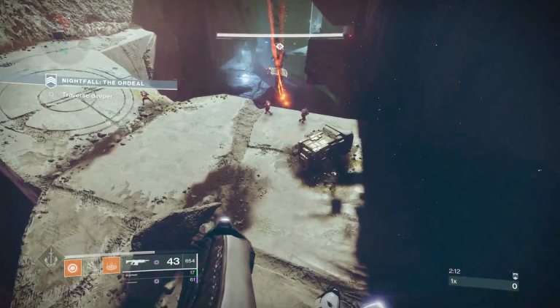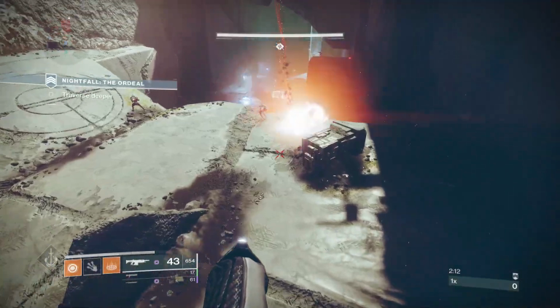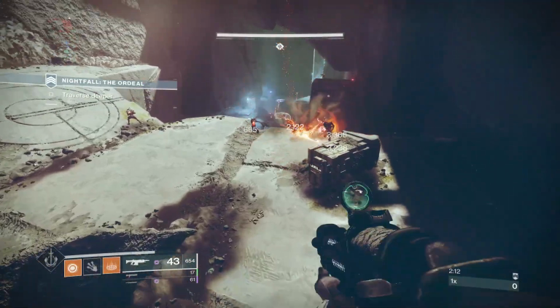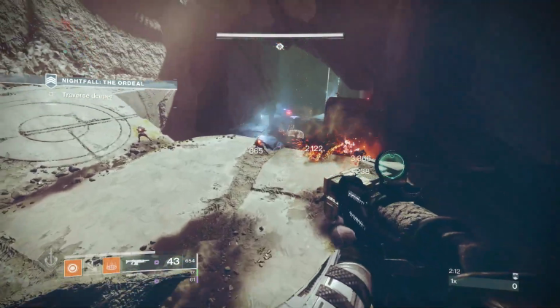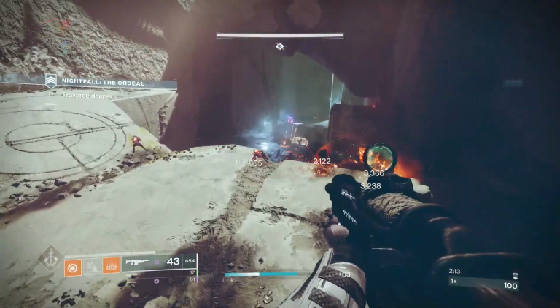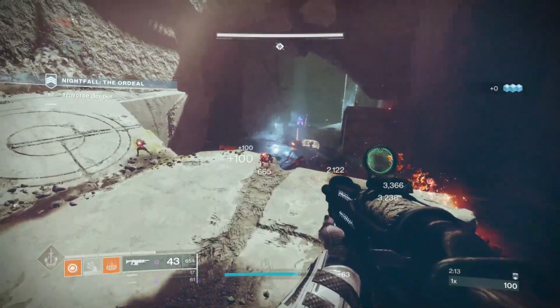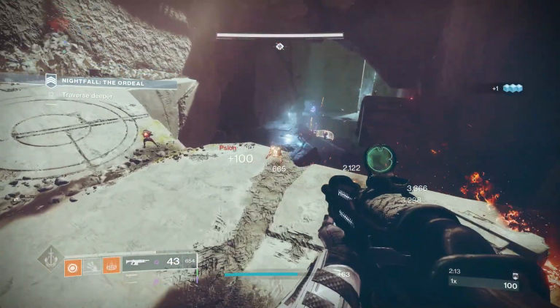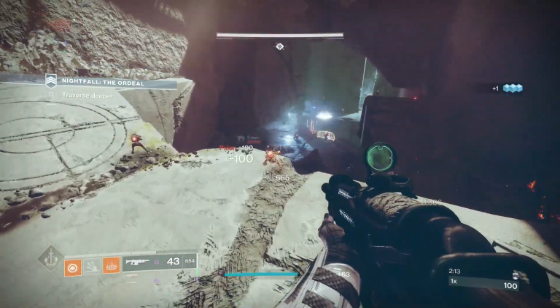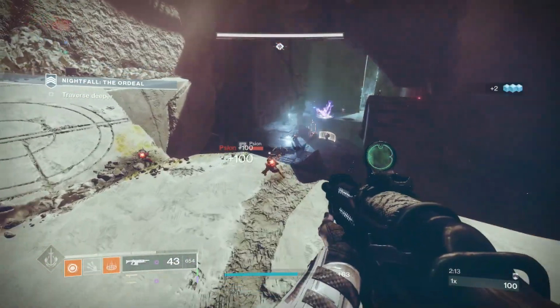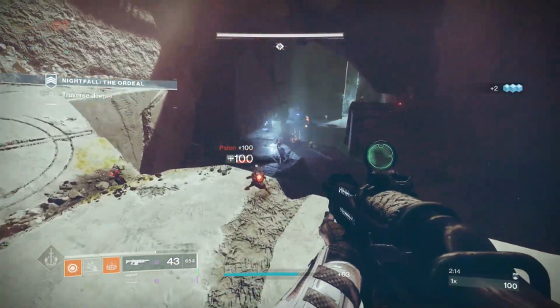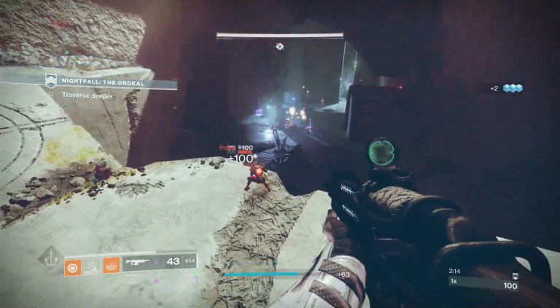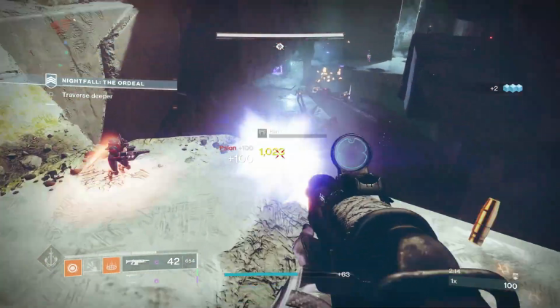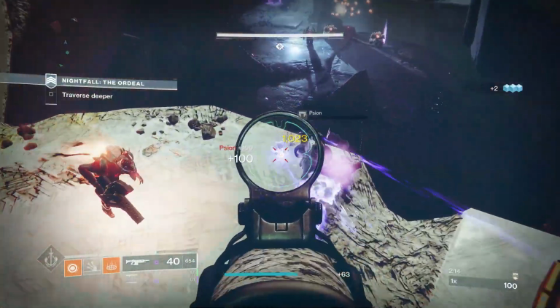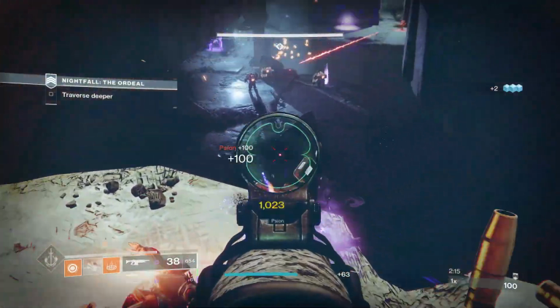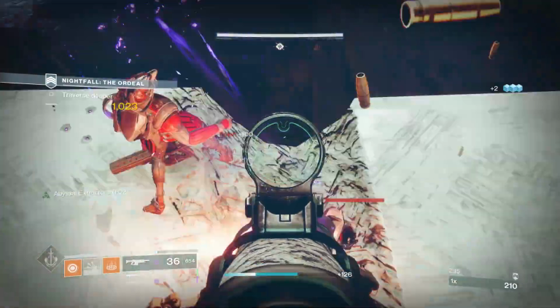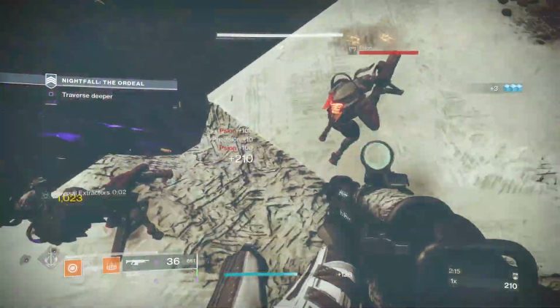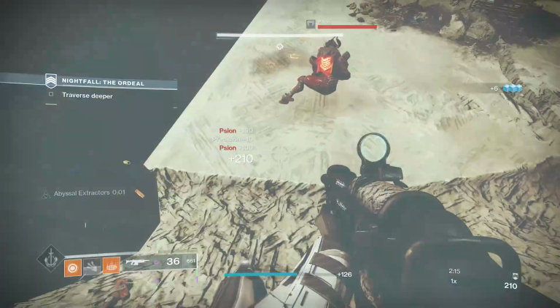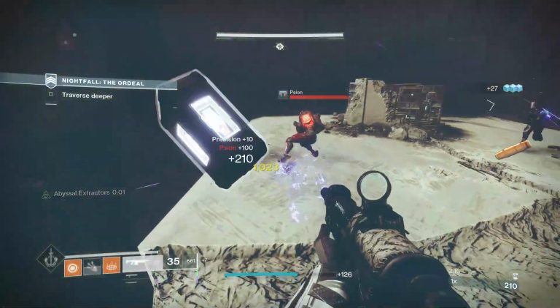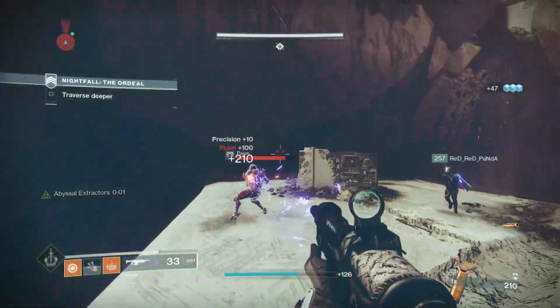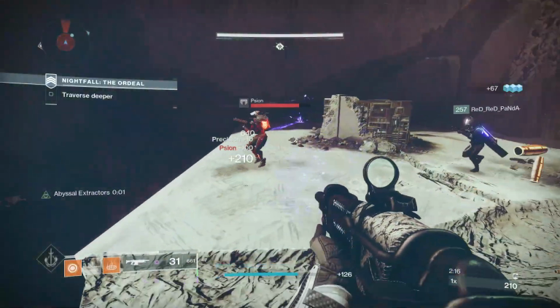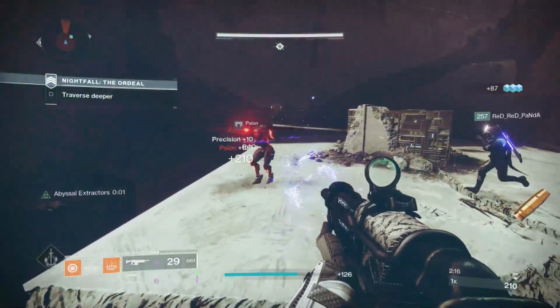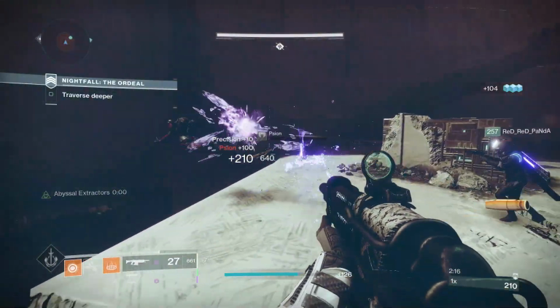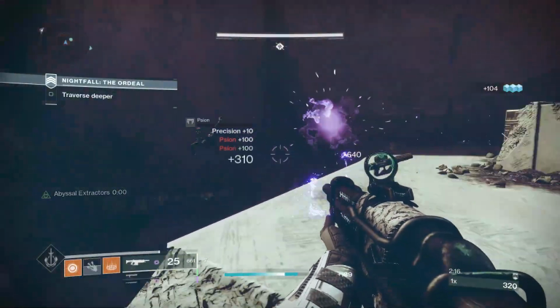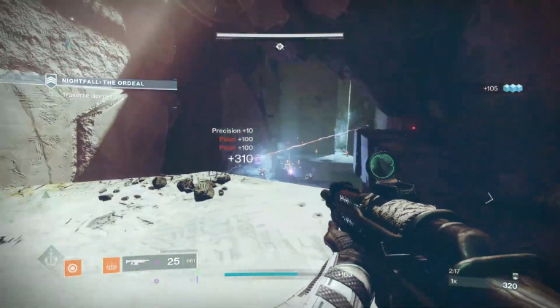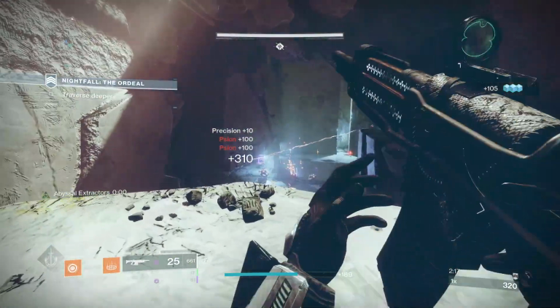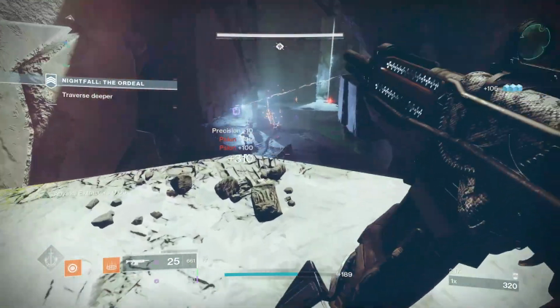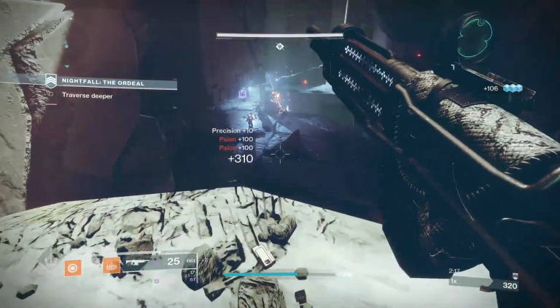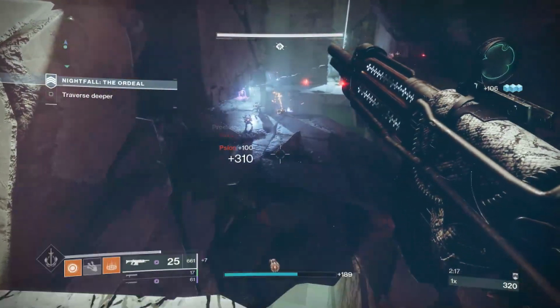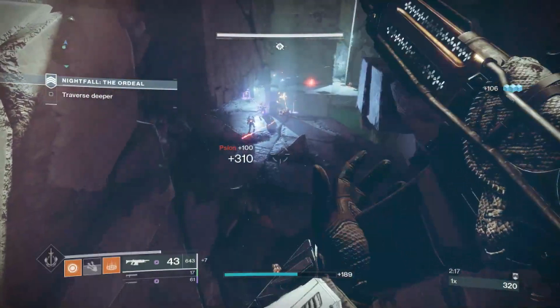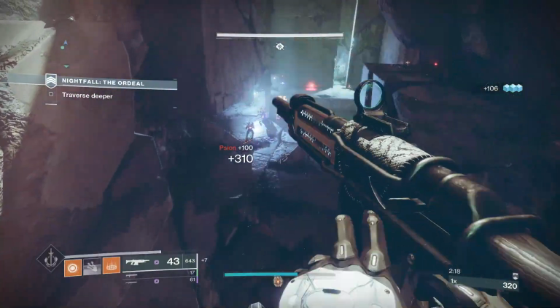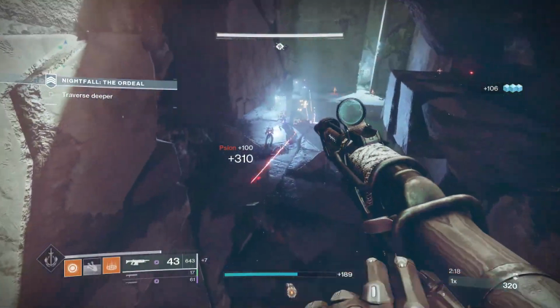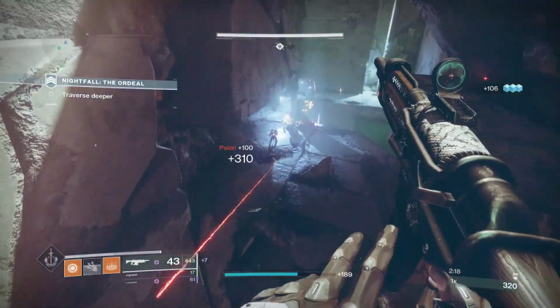This week the Nightfall is the Inverted Spire, which has all shield types. All the GM Nightfalls have also become available now.